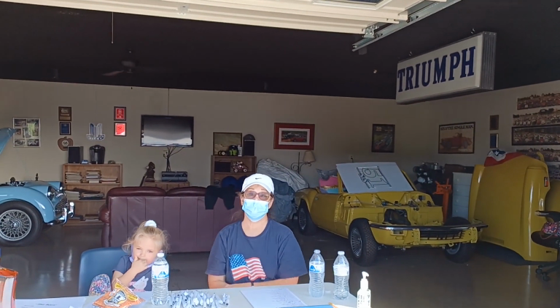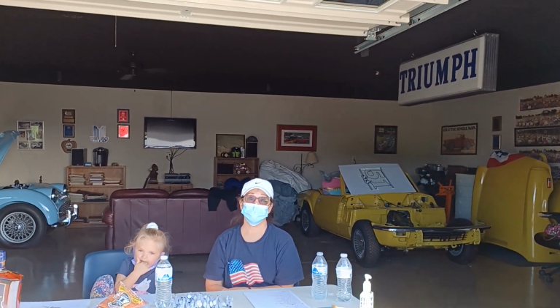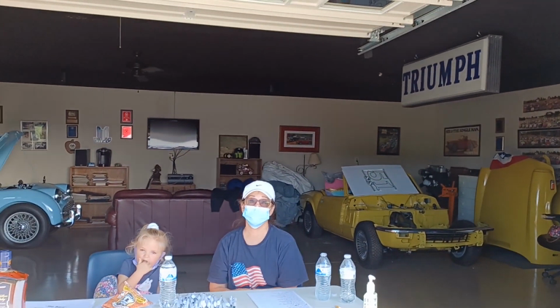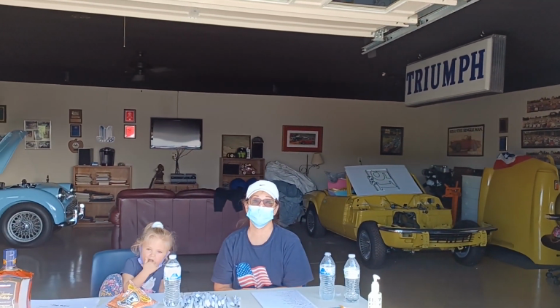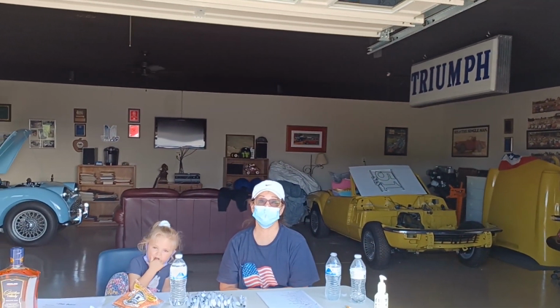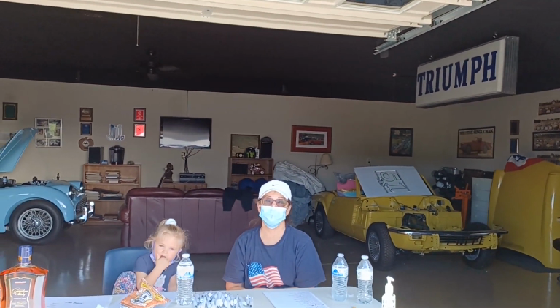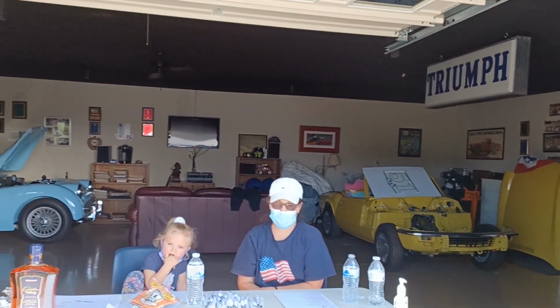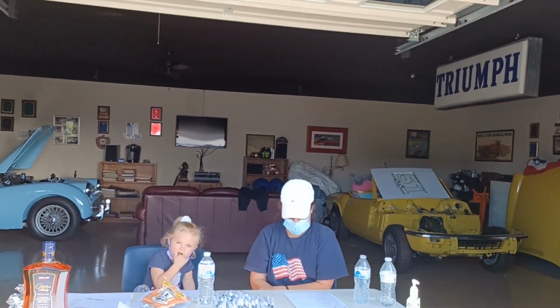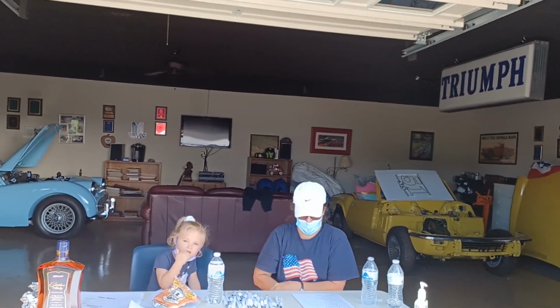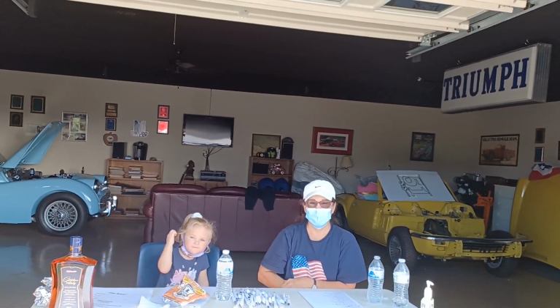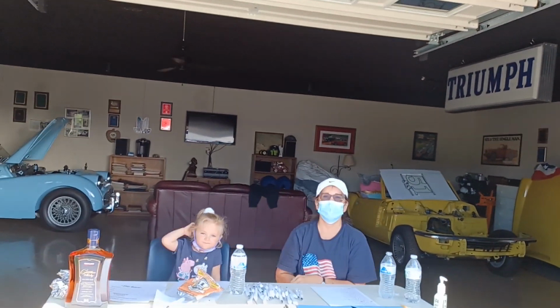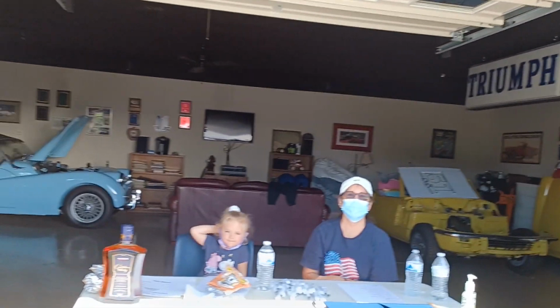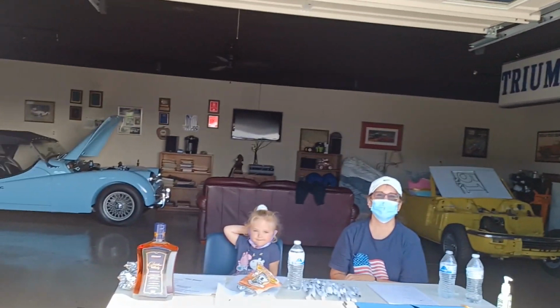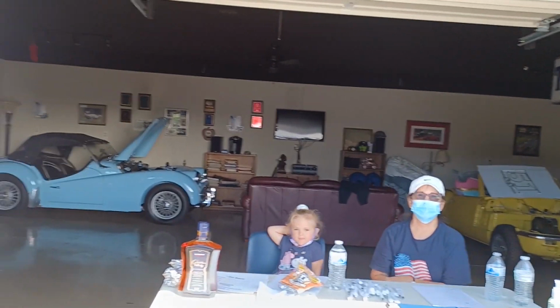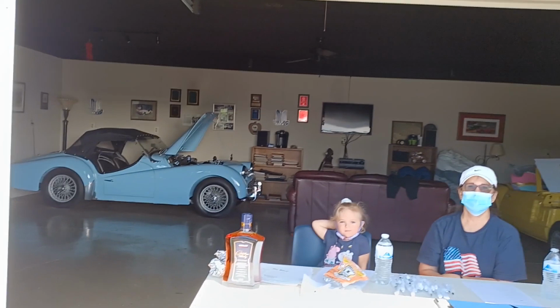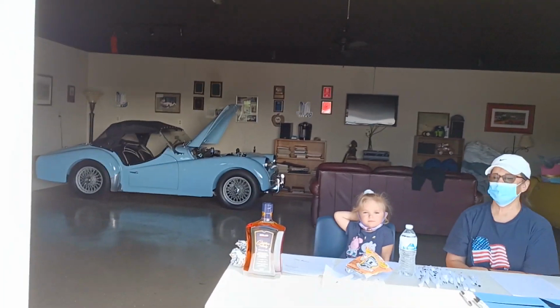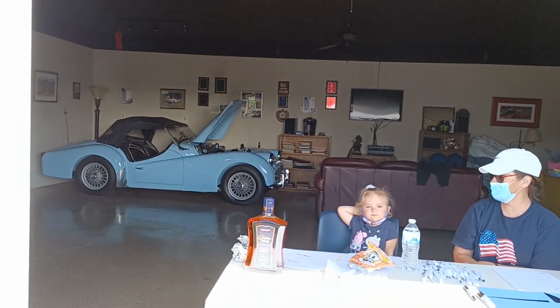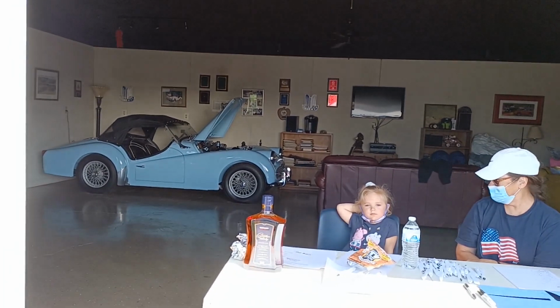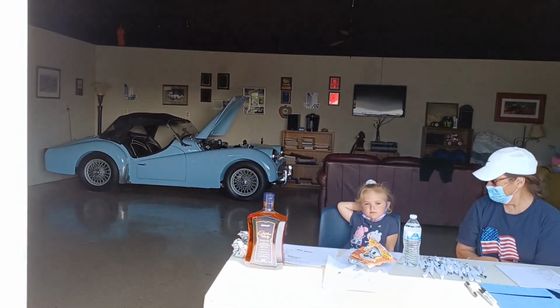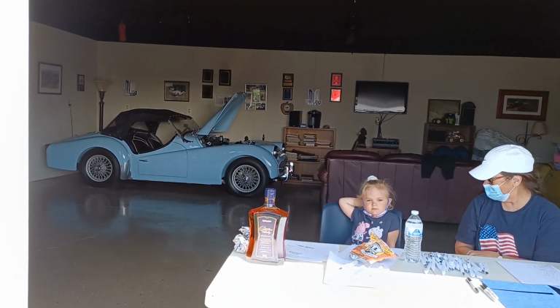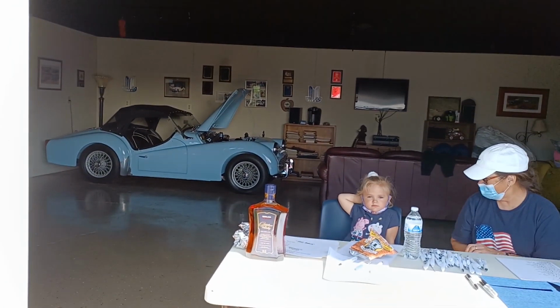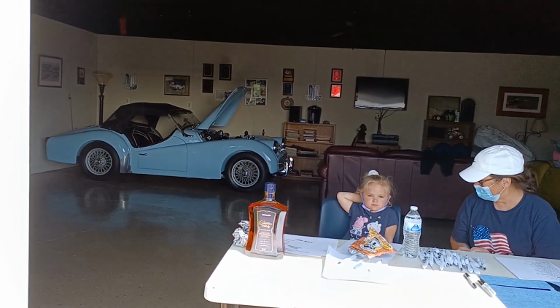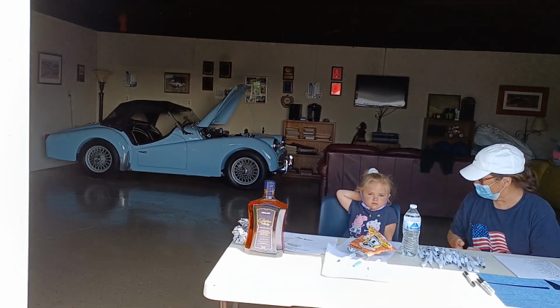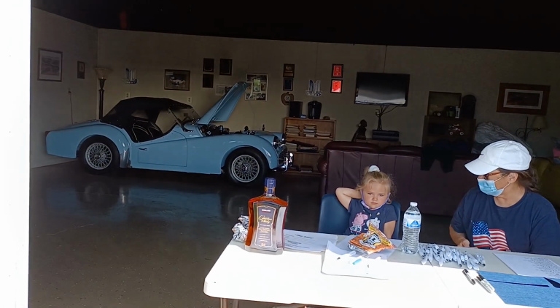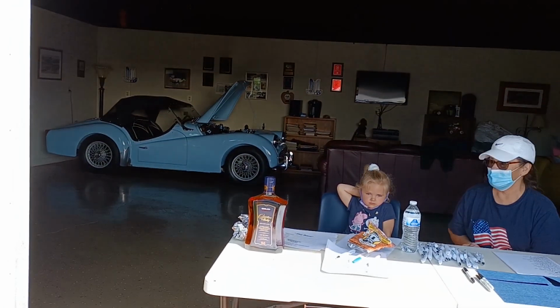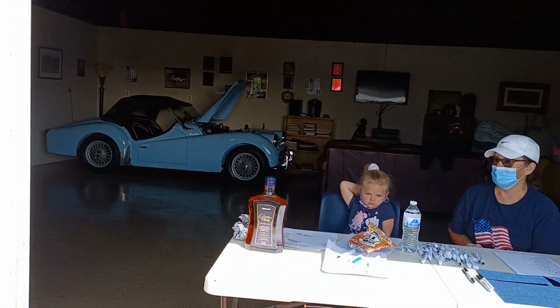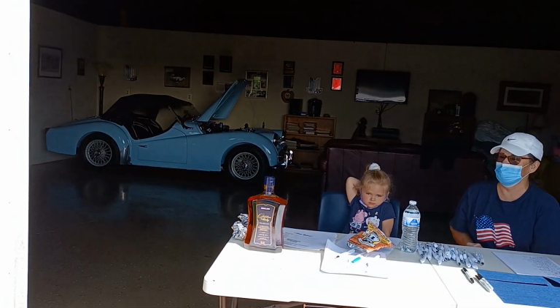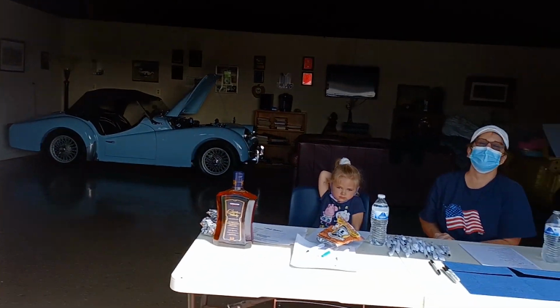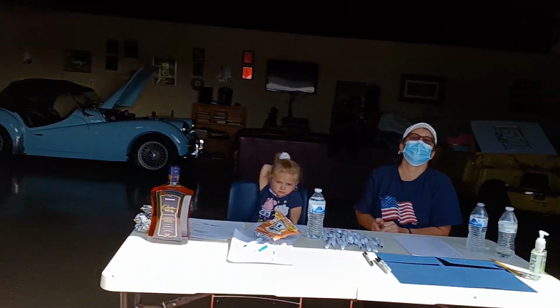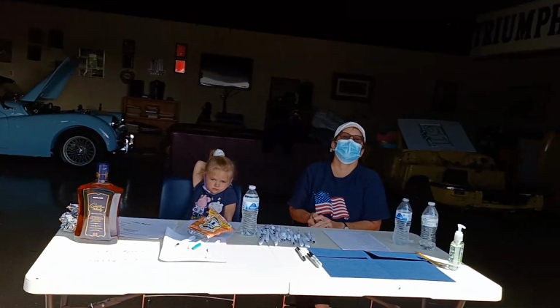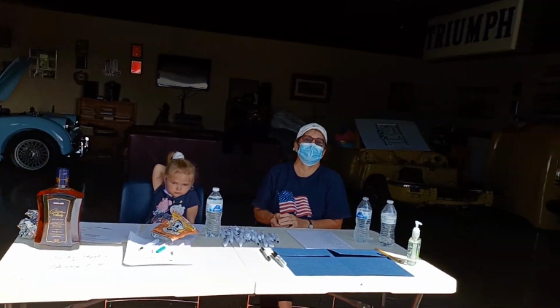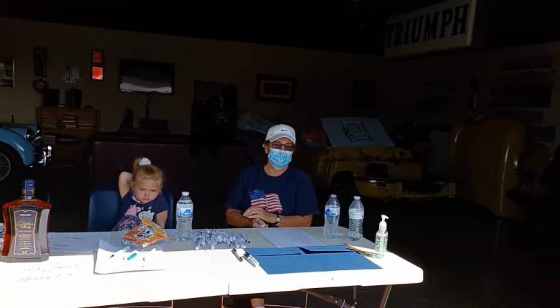It must be 50 cars then. Good. And there's first prize right there — Canadian whiskey. Love that.